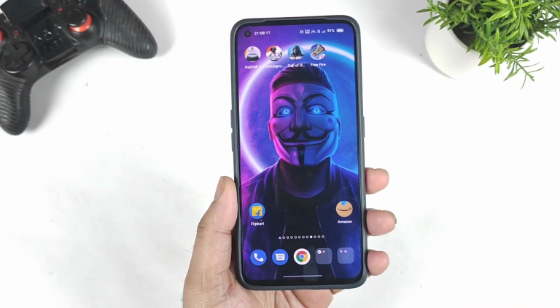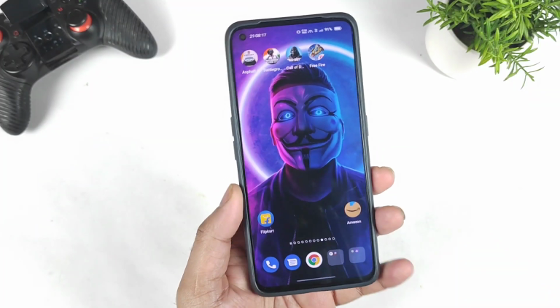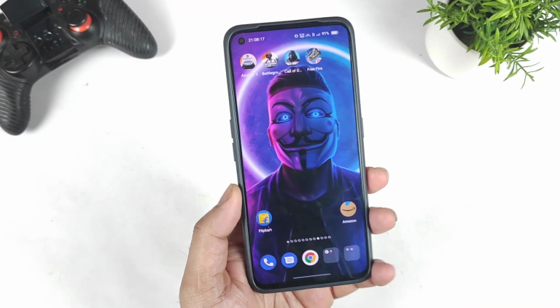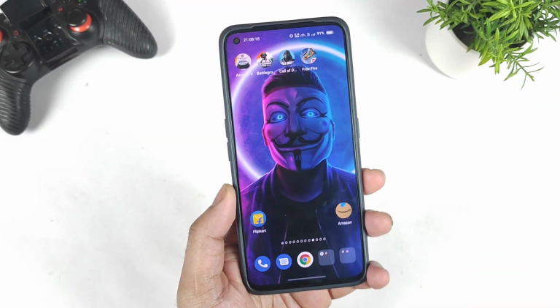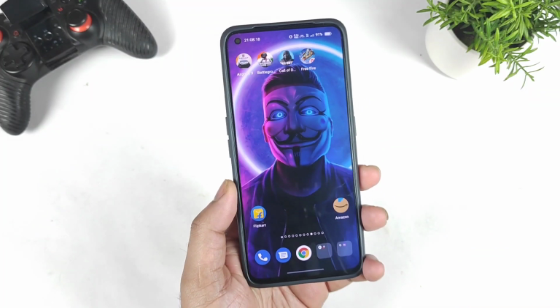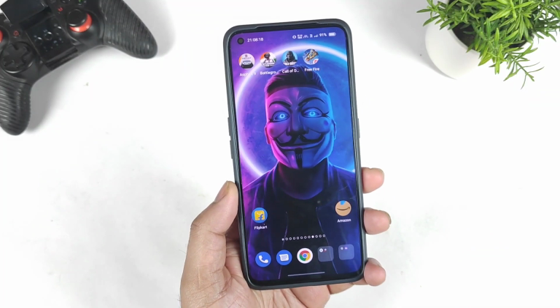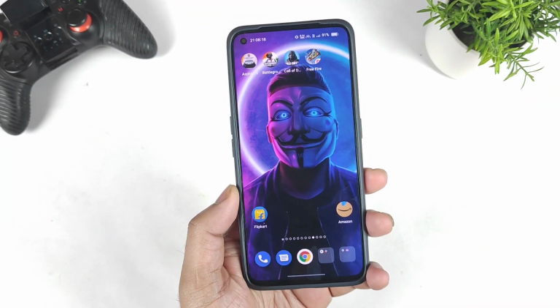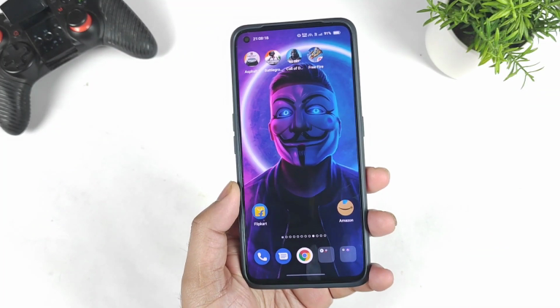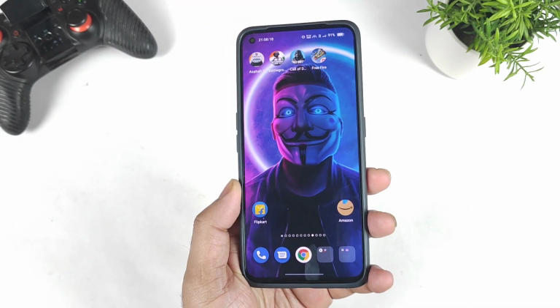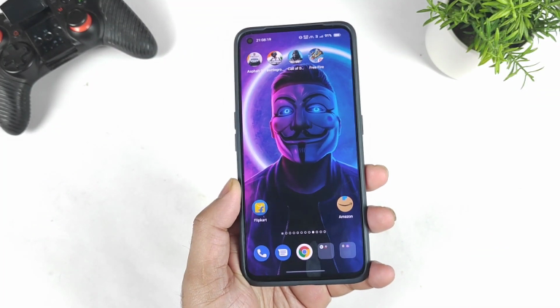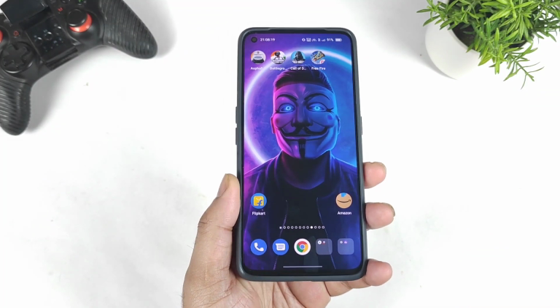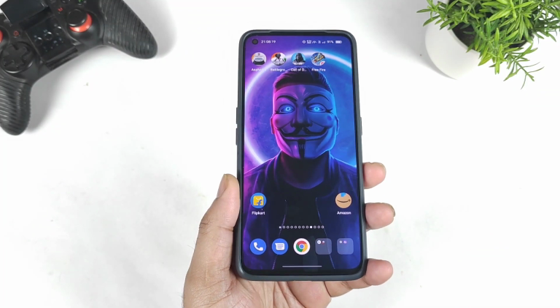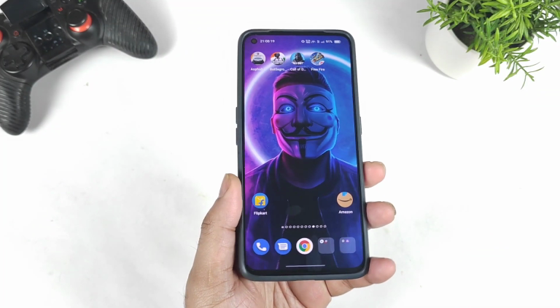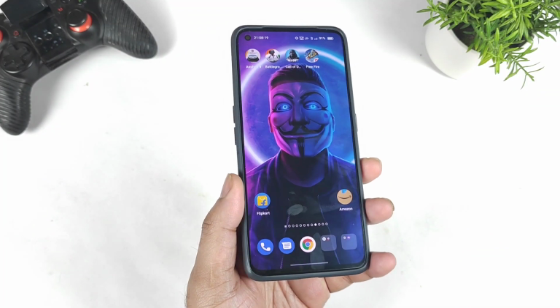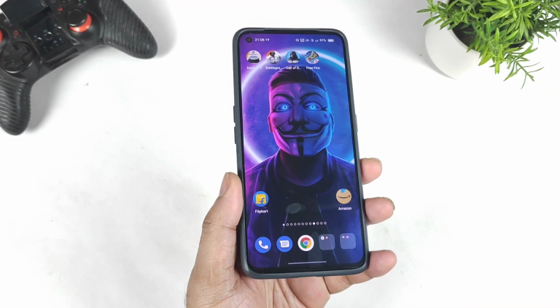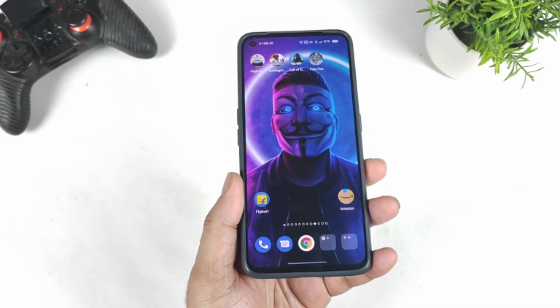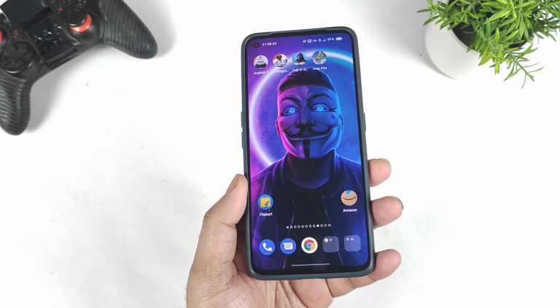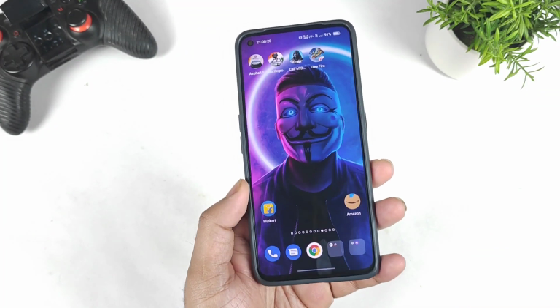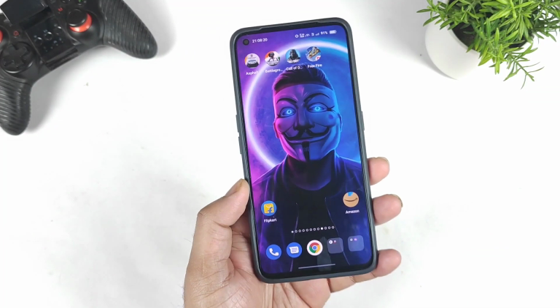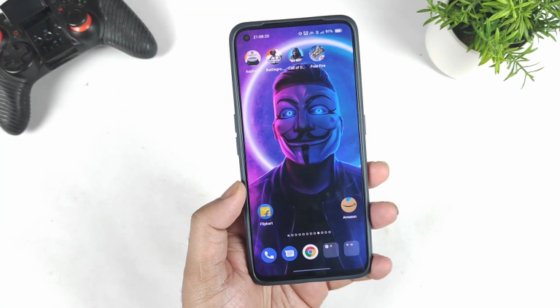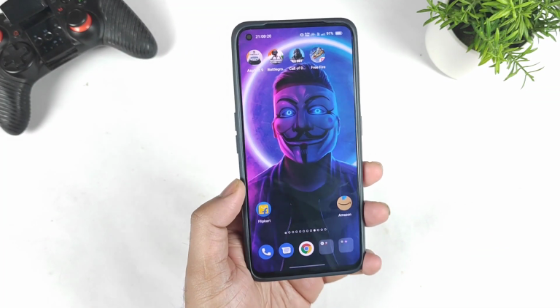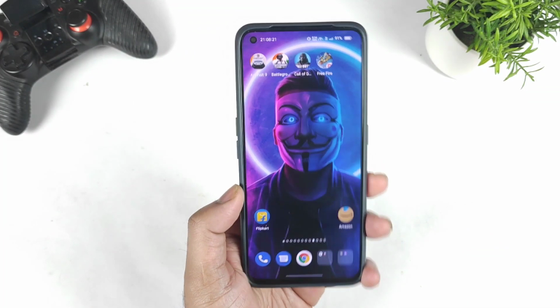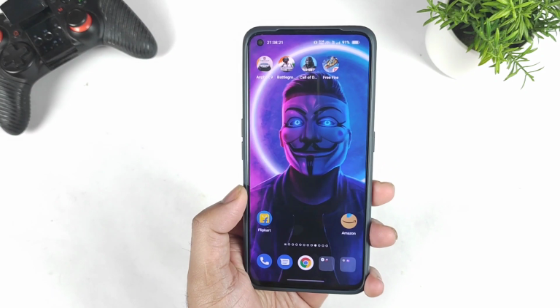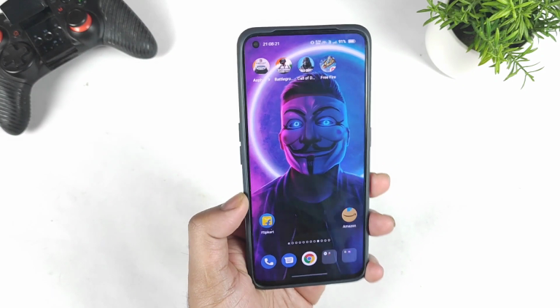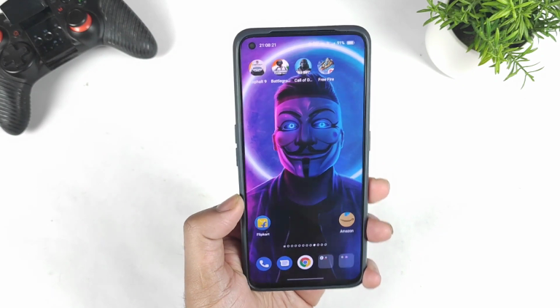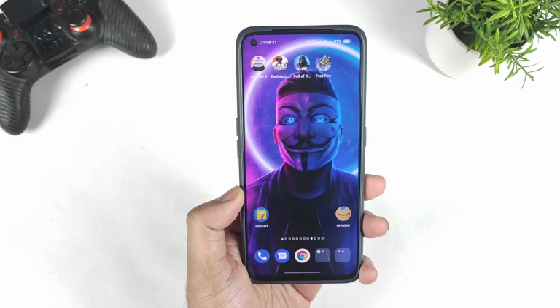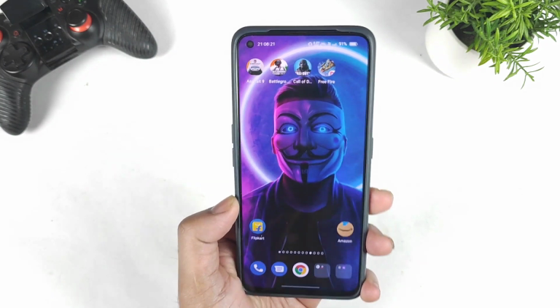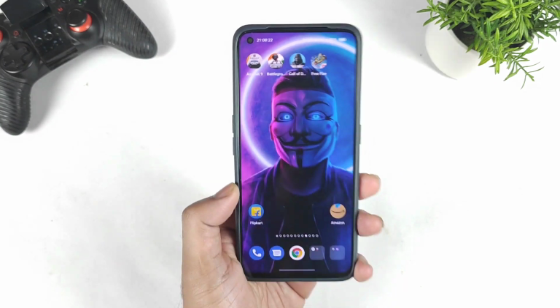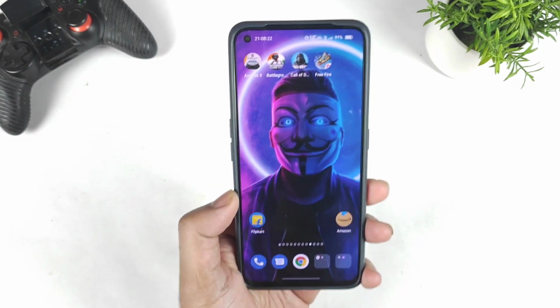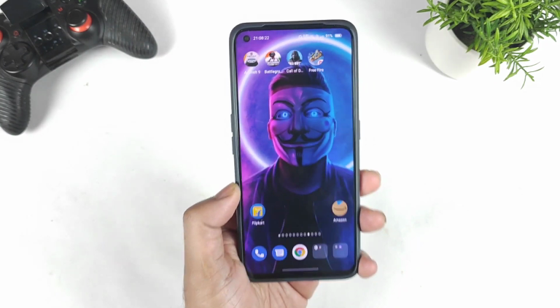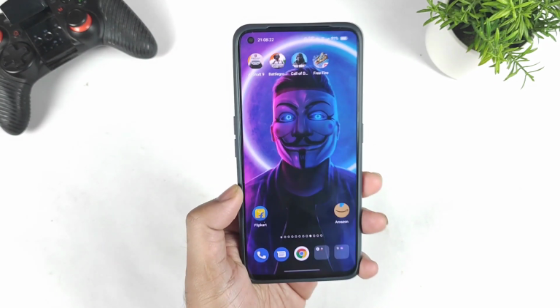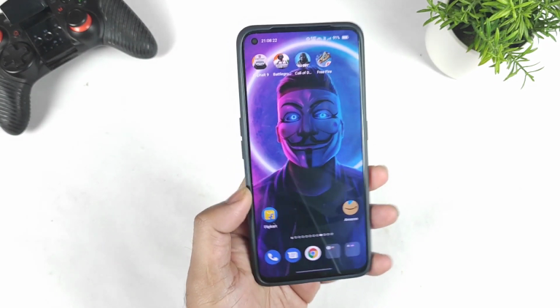Hi friends, welcome back to my channel SaiTaker. In this video I am going to talk about the Realme GT Neo 2 device.